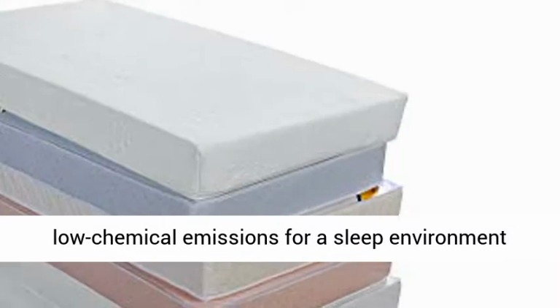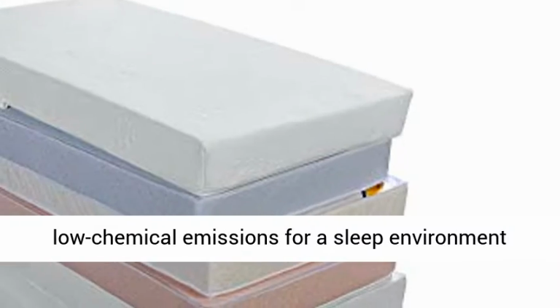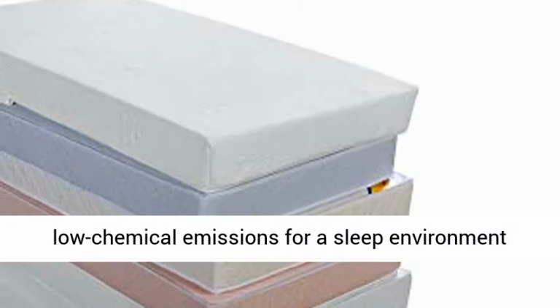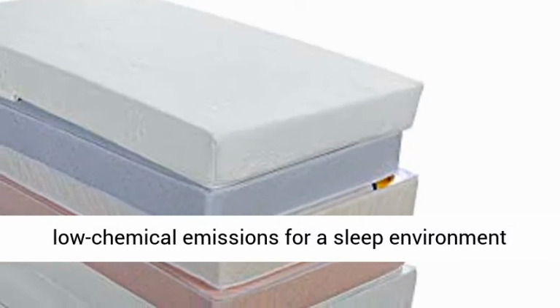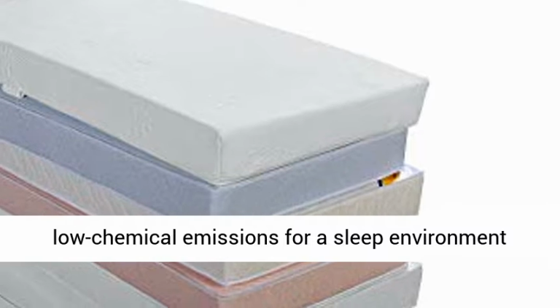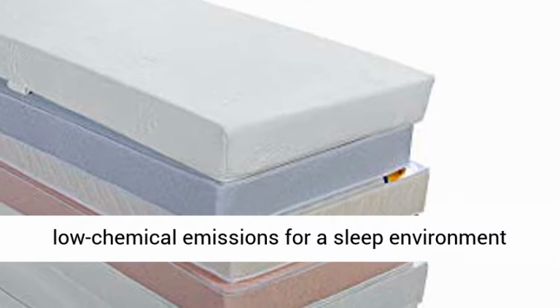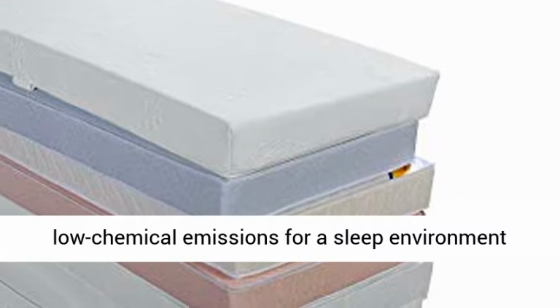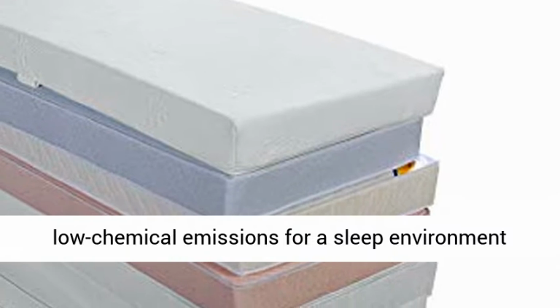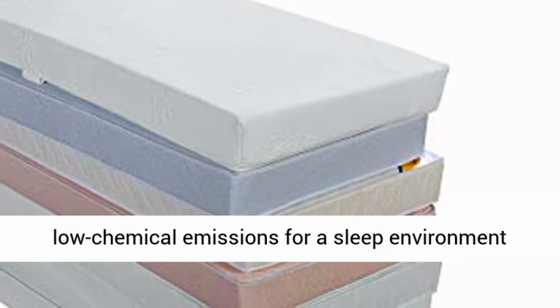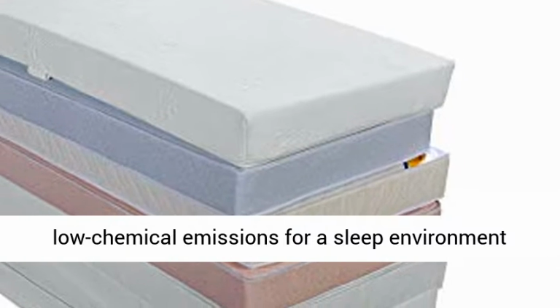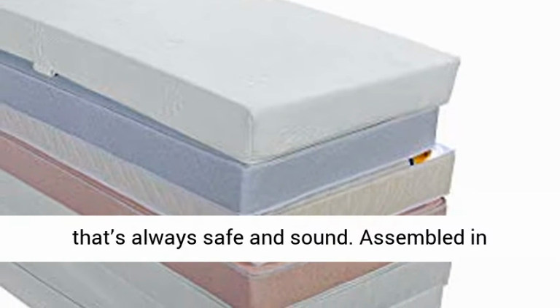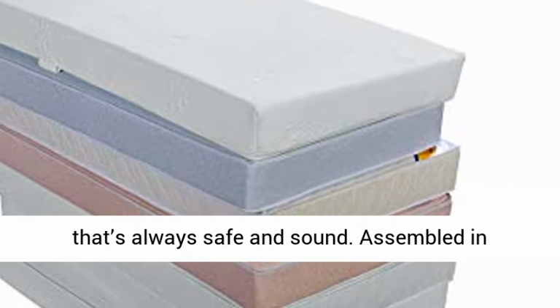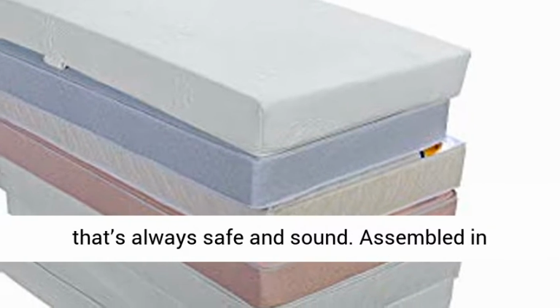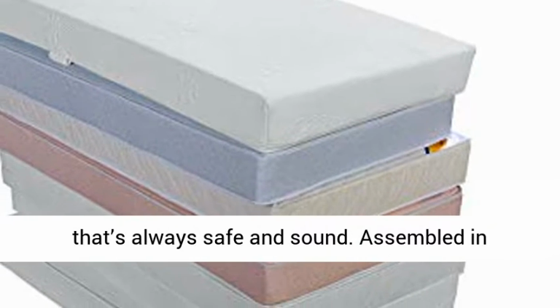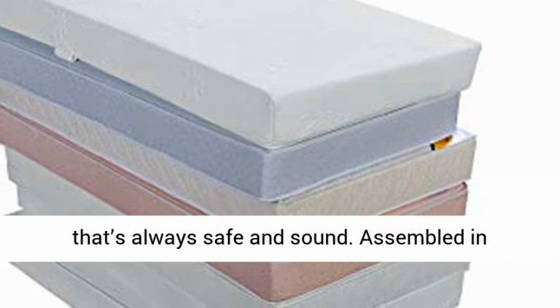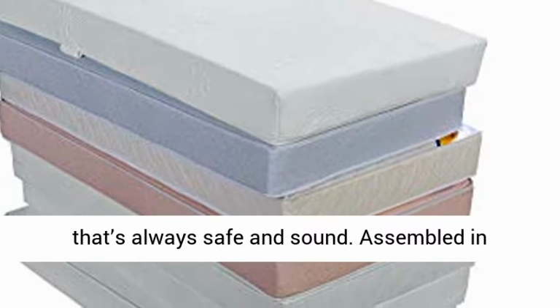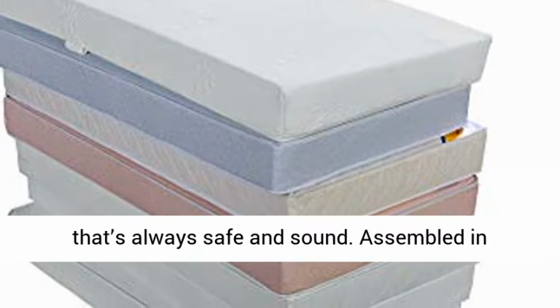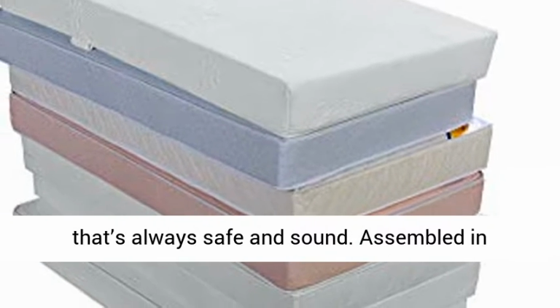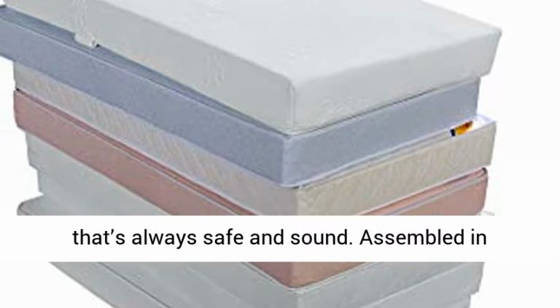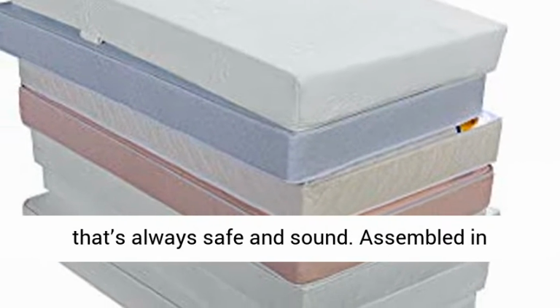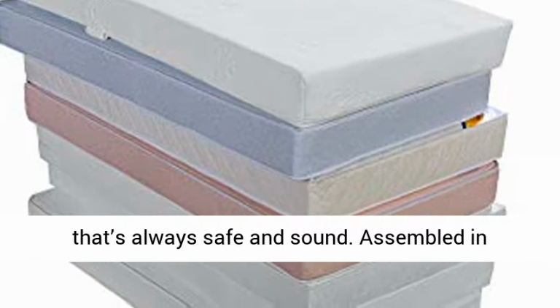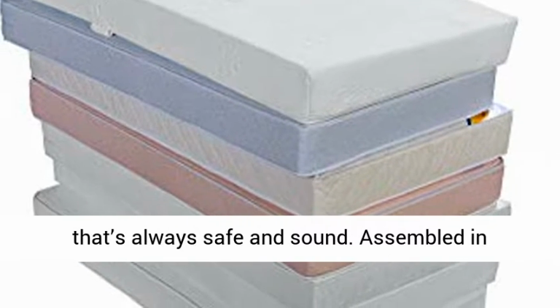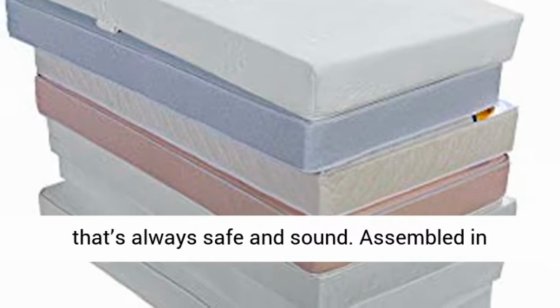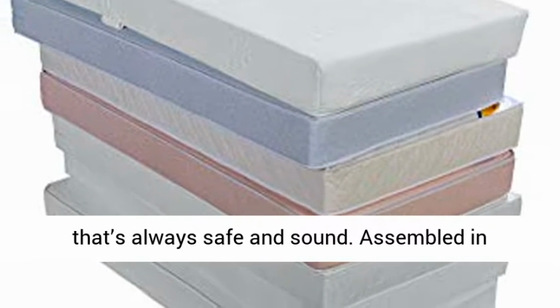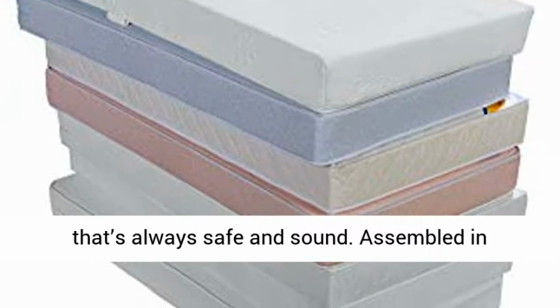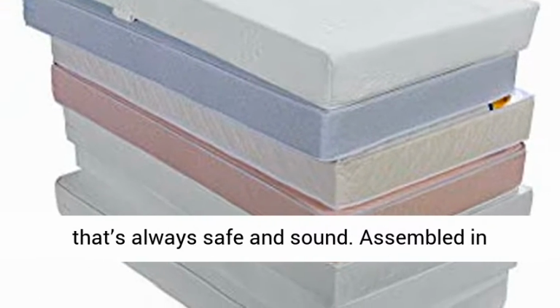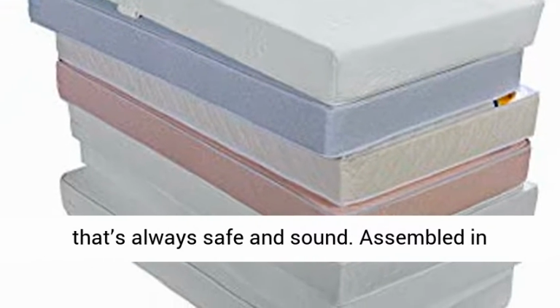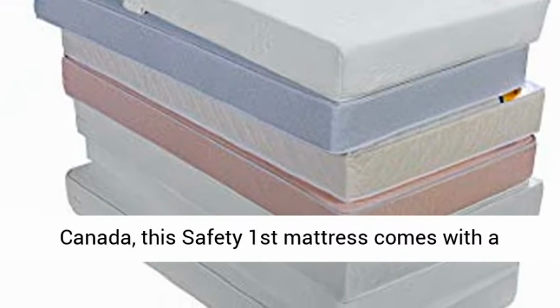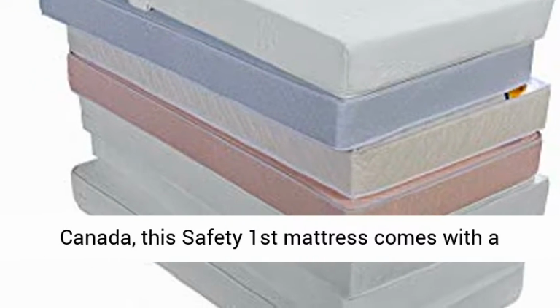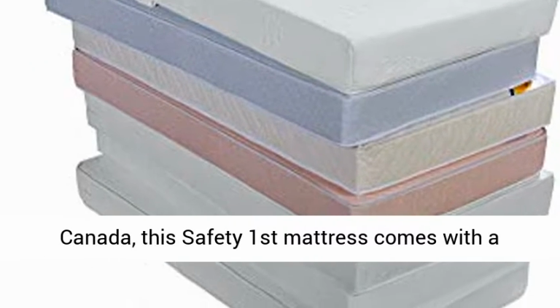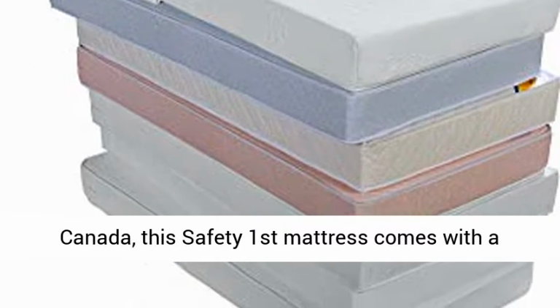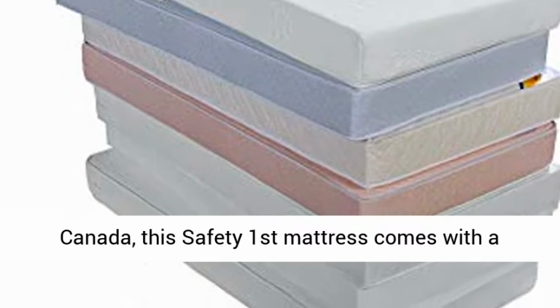Assembled in Canada, this Safety First mattress comes with a 10-year limited warranty.